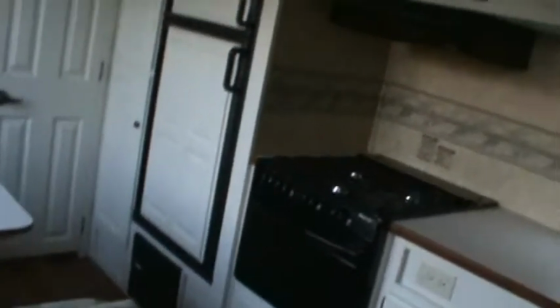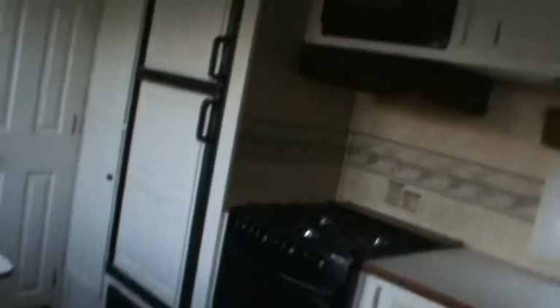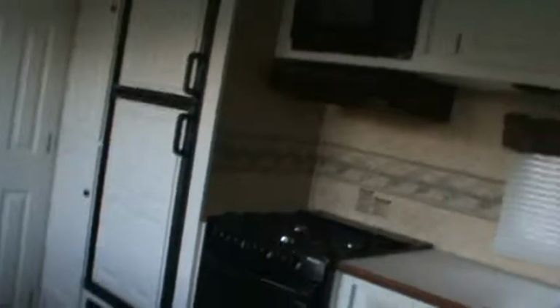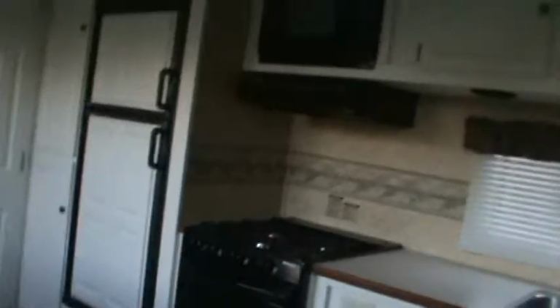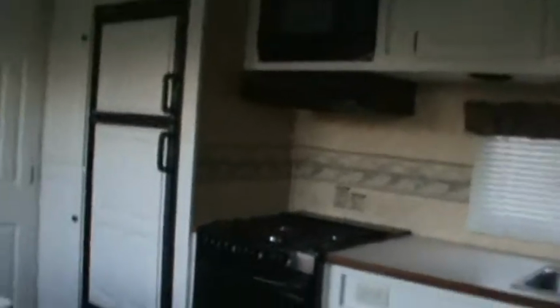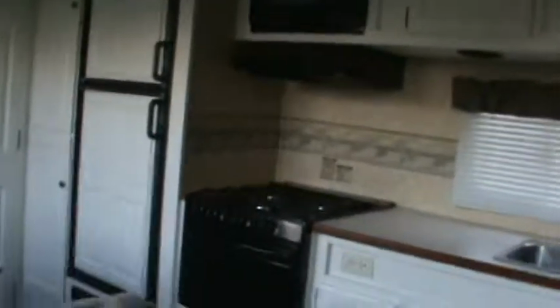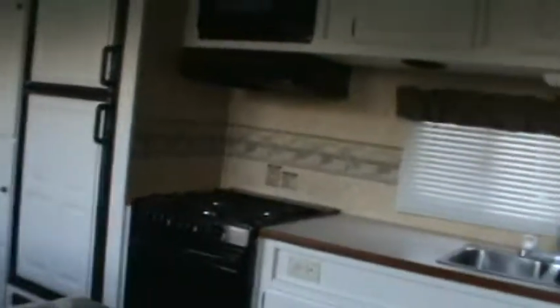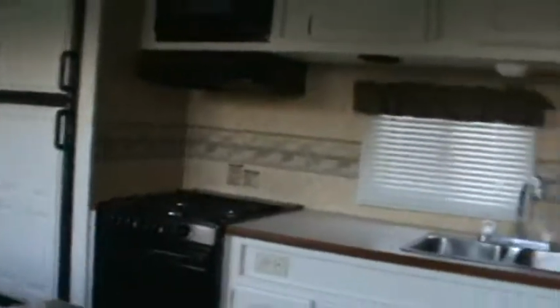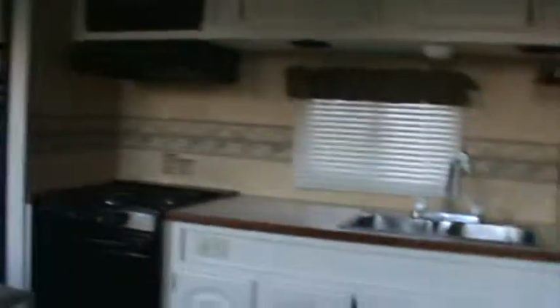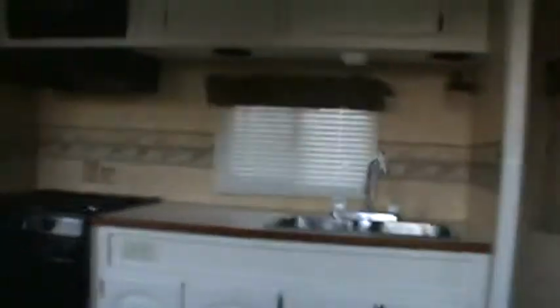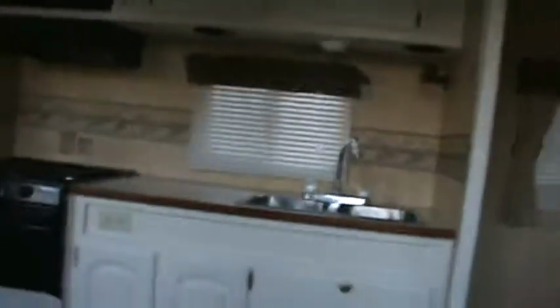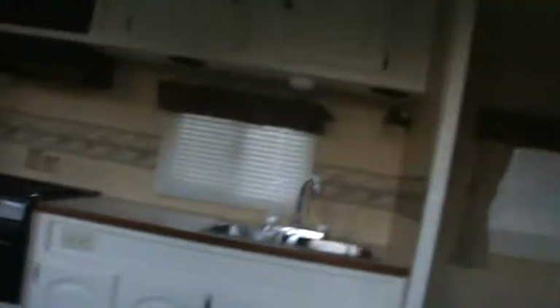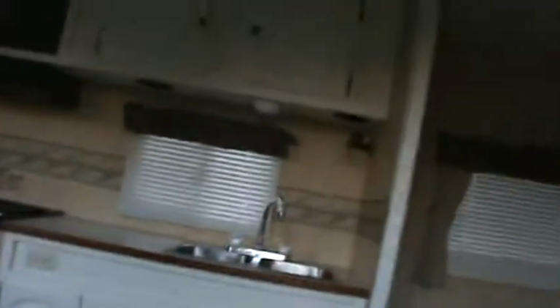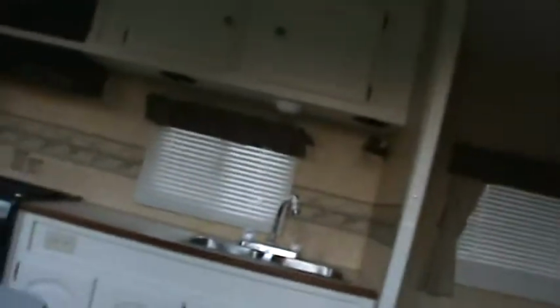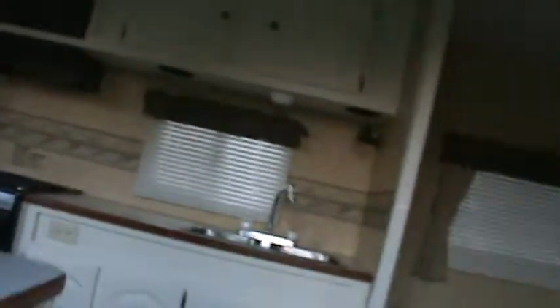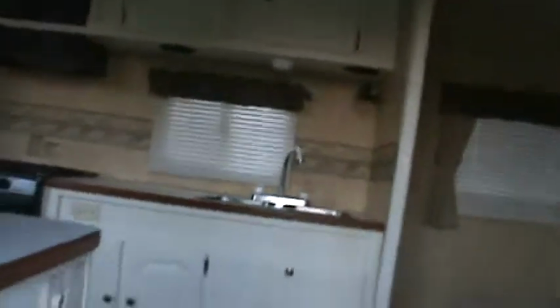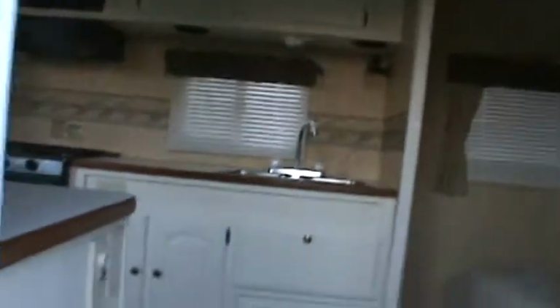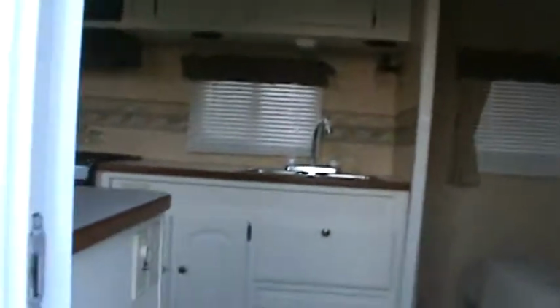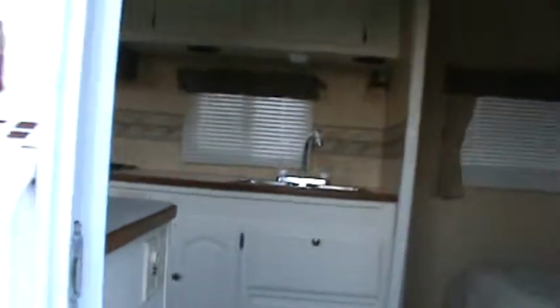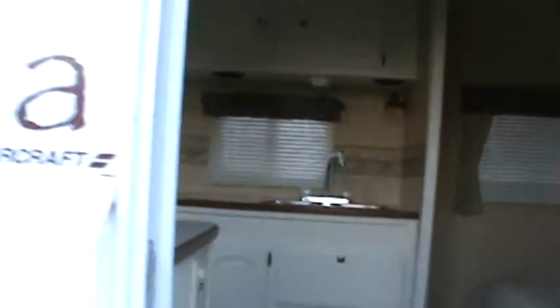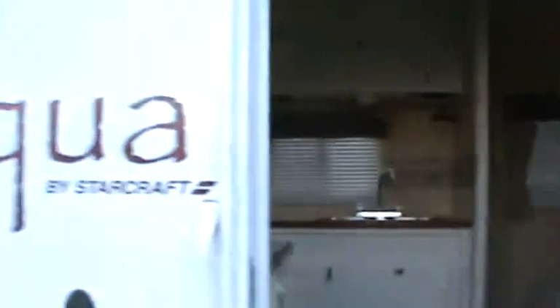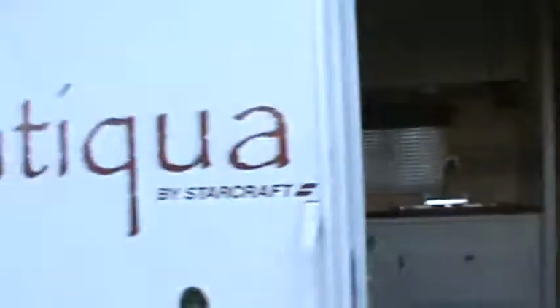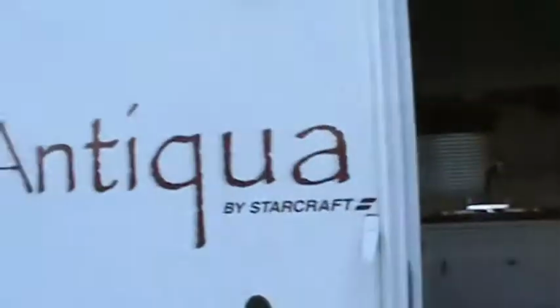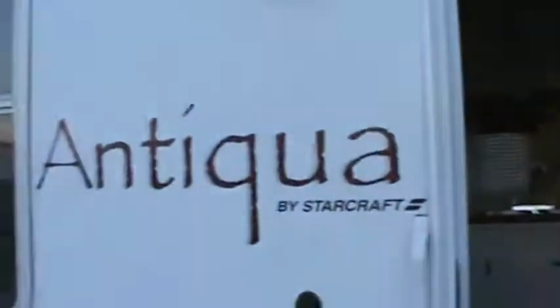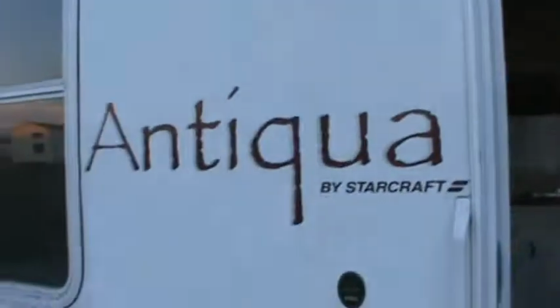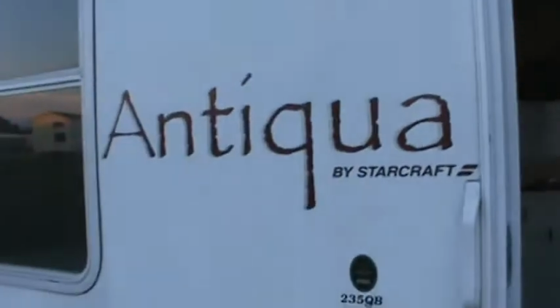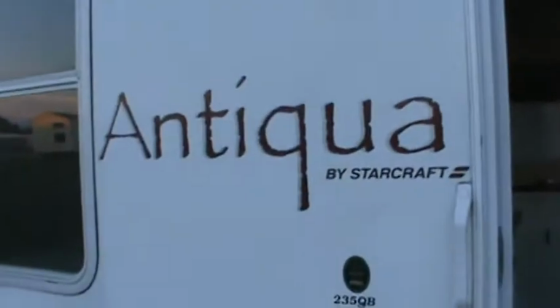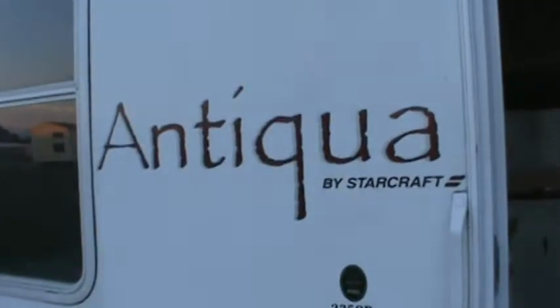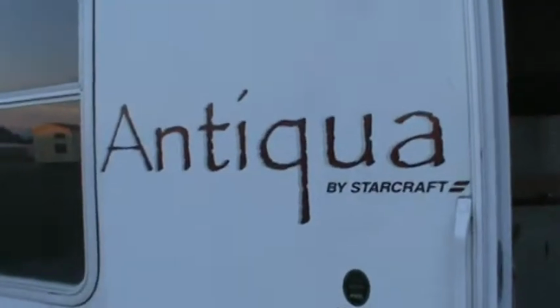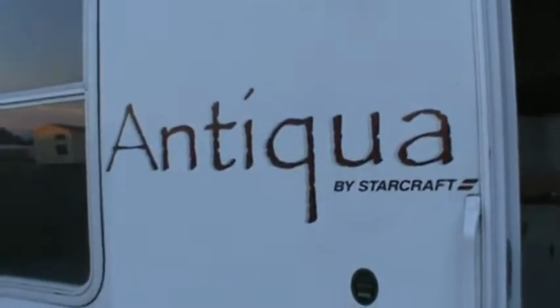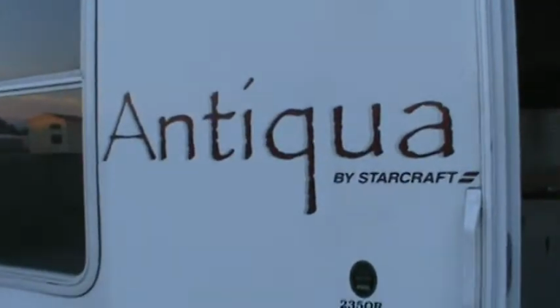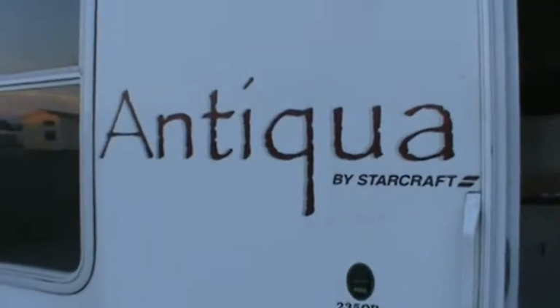That's it for my 2007 StarCraft Antiqua.